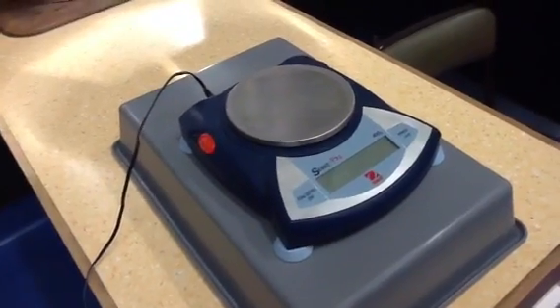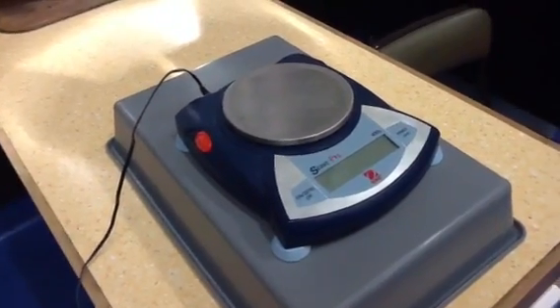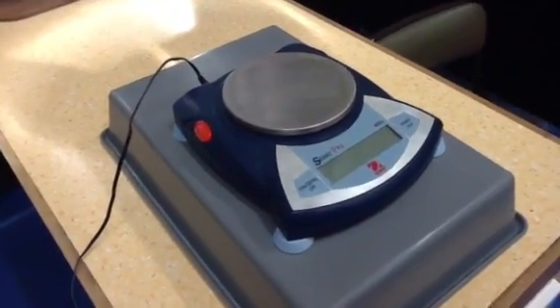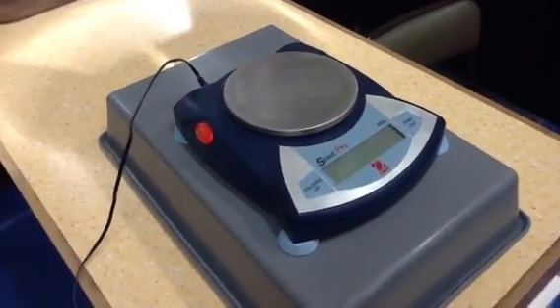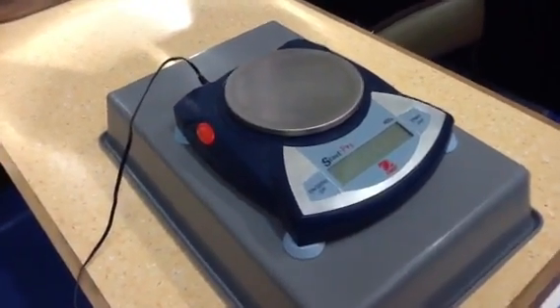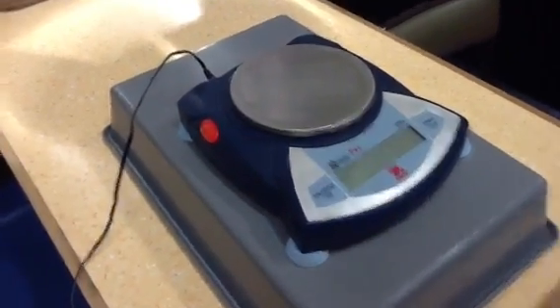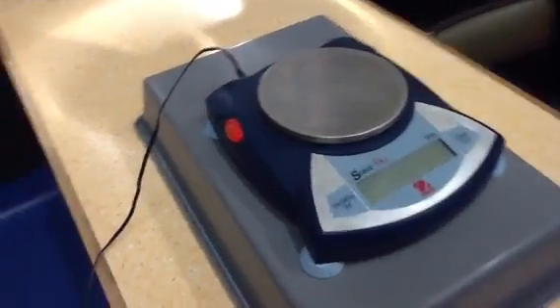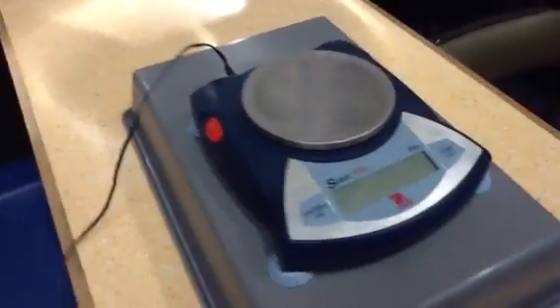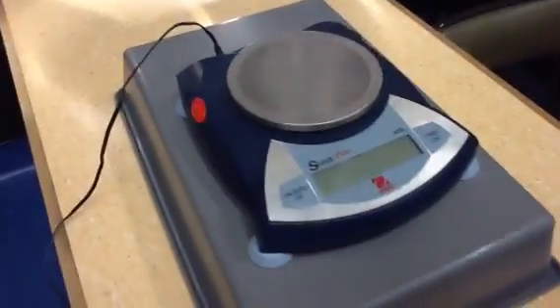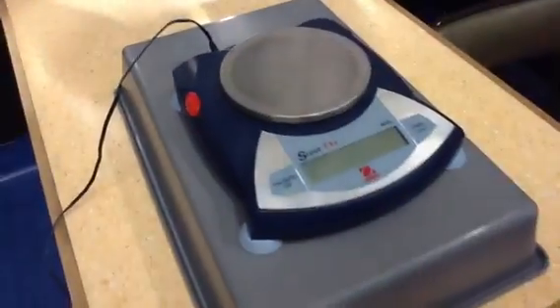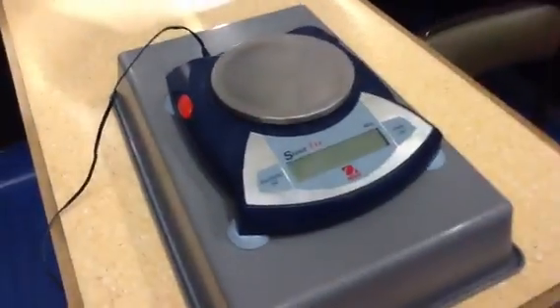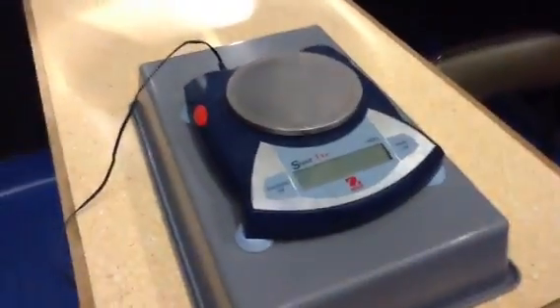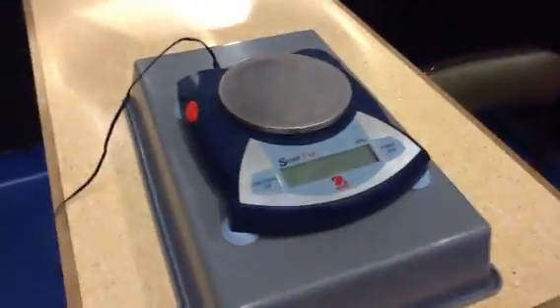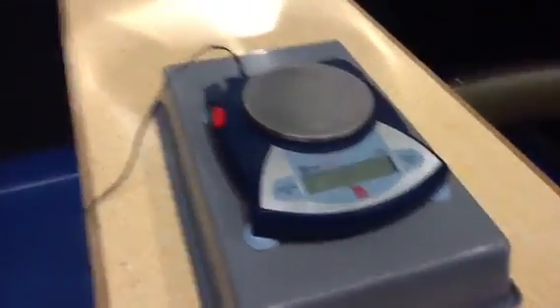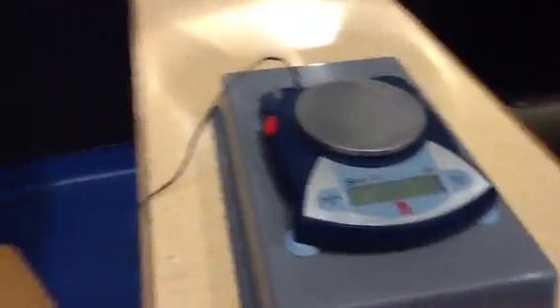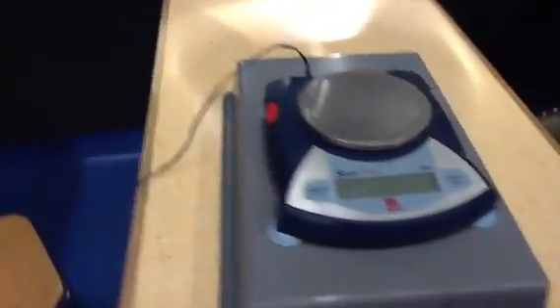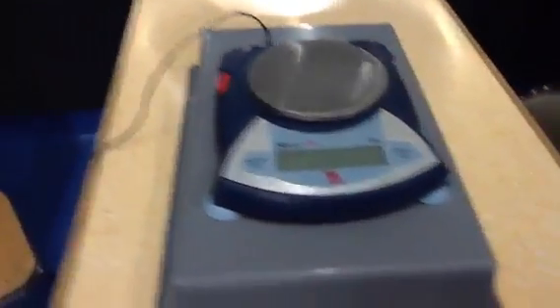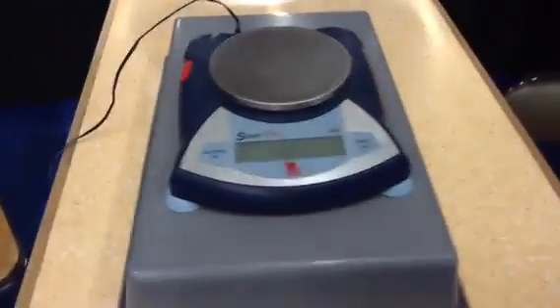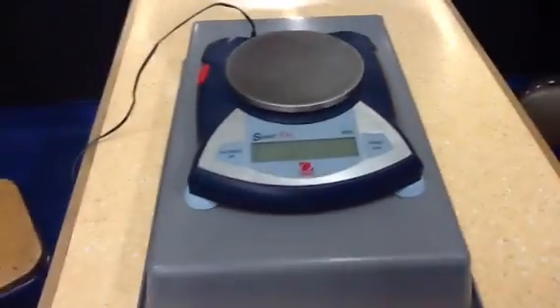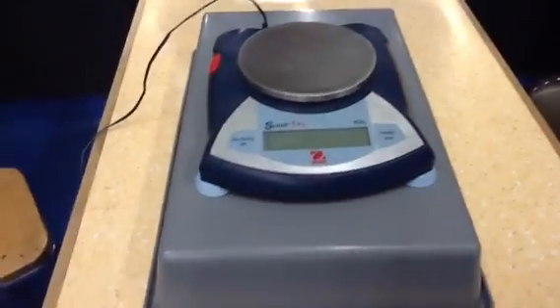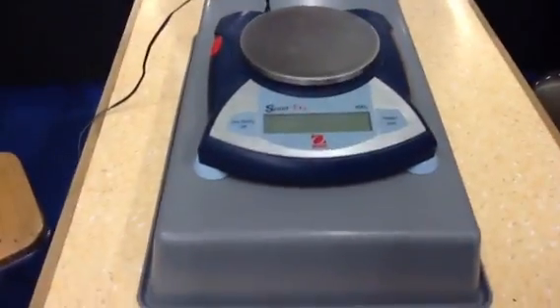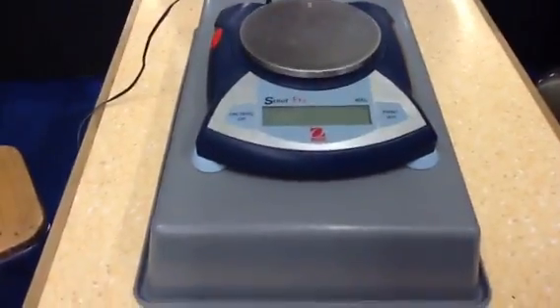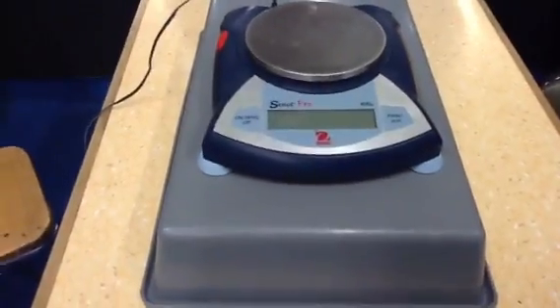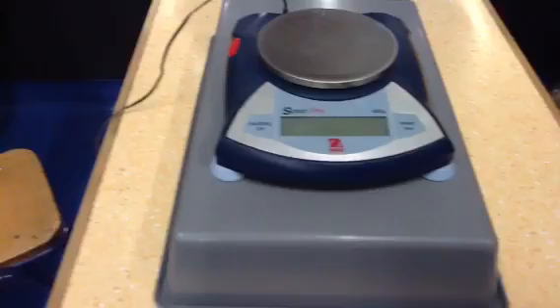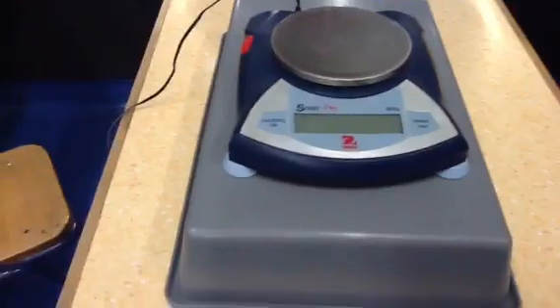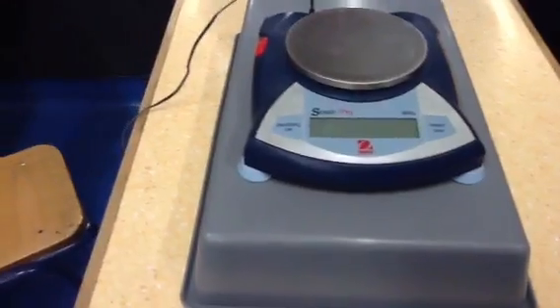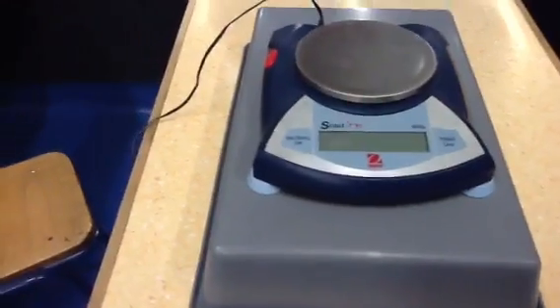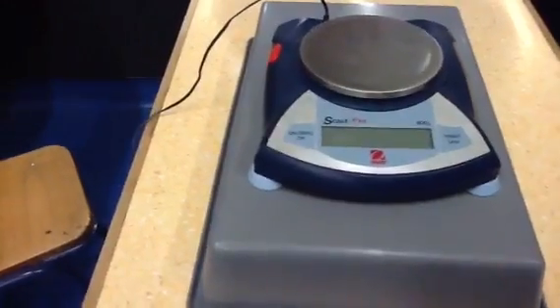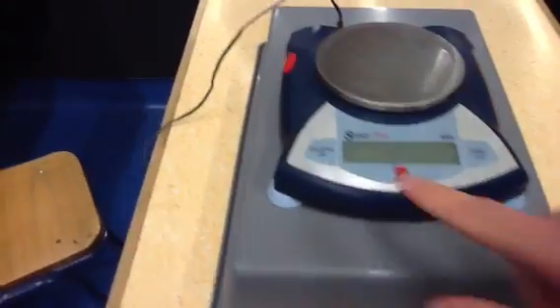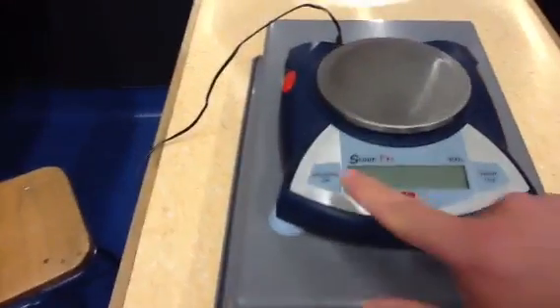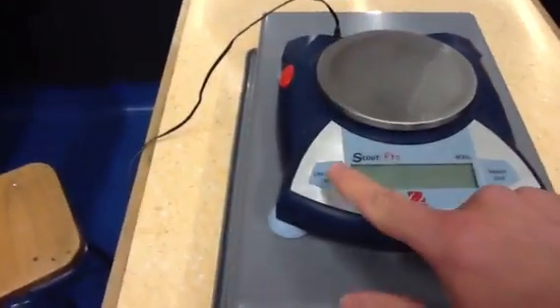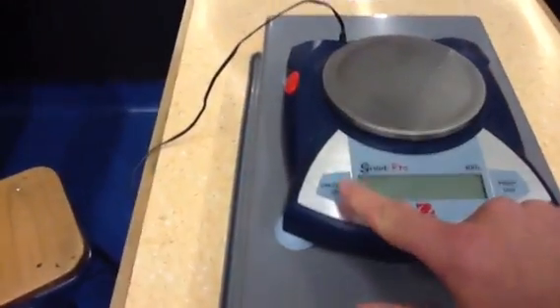This video is about how to use an electronic balance. This is an electronic balance. First of all, you have to turn it on.